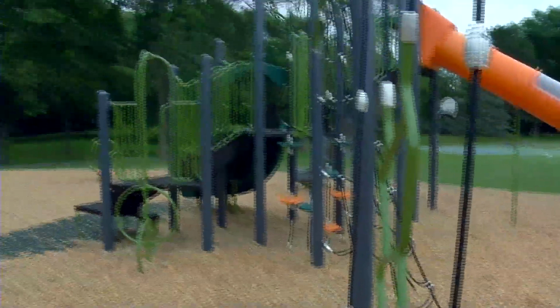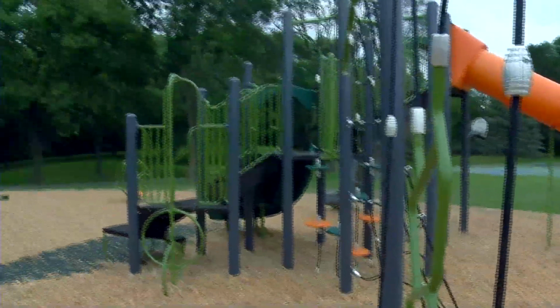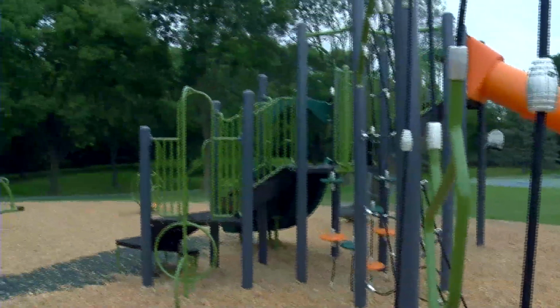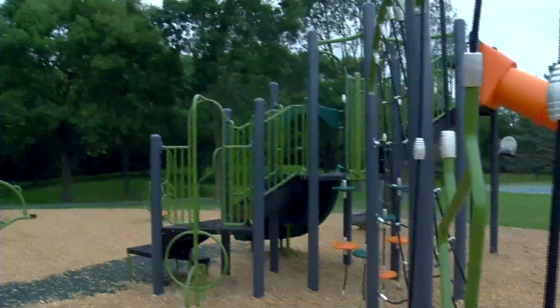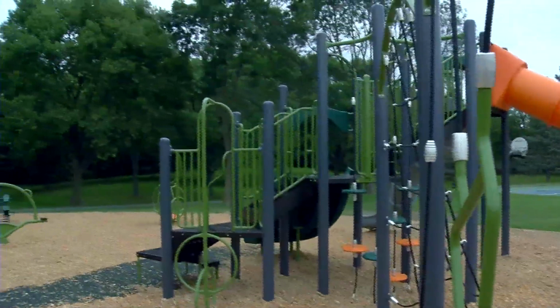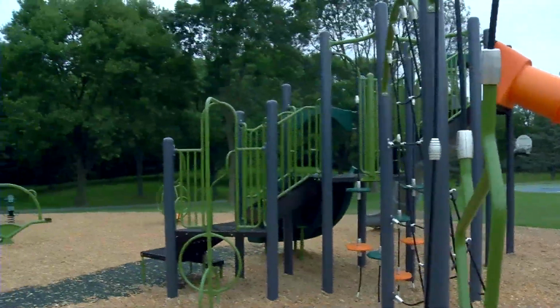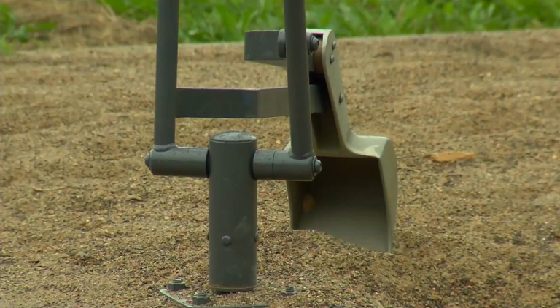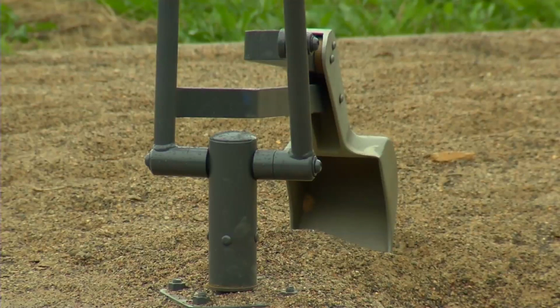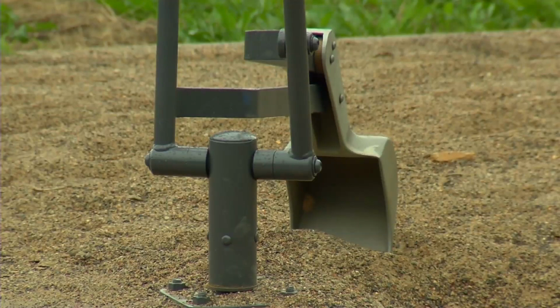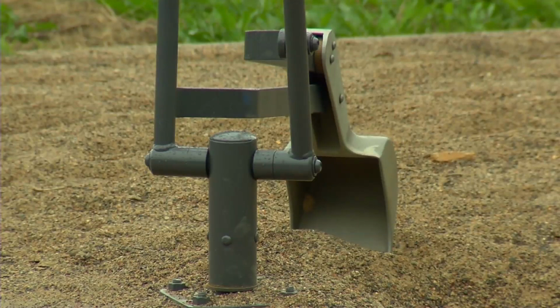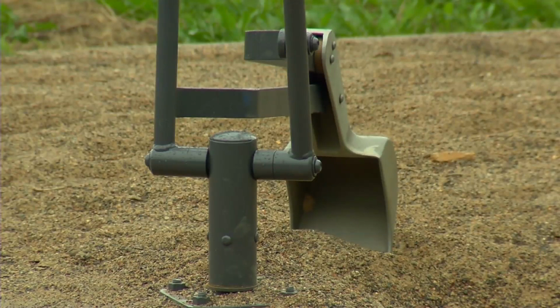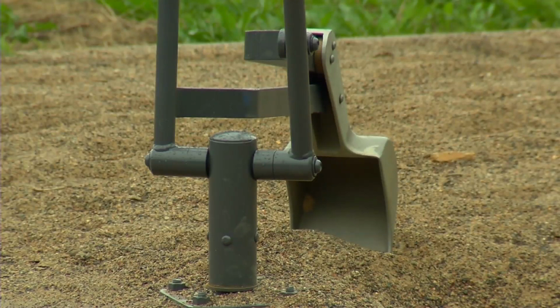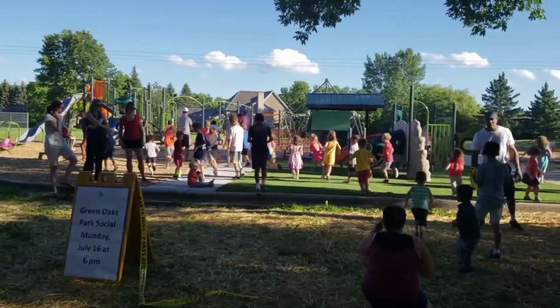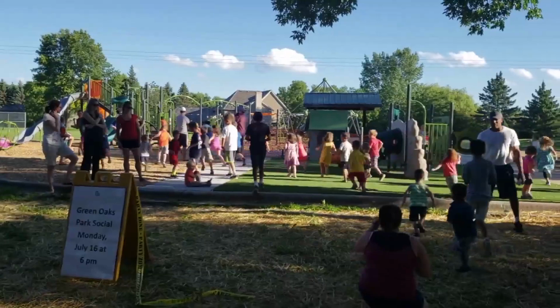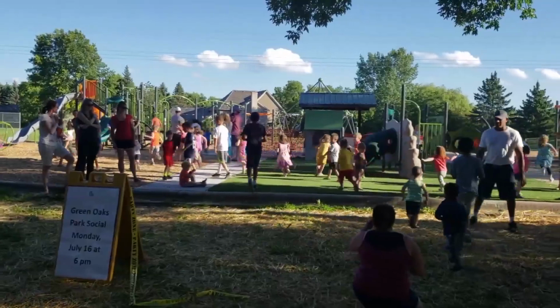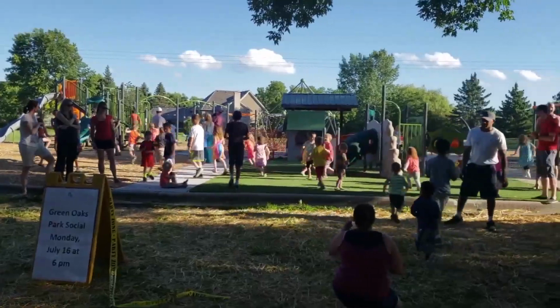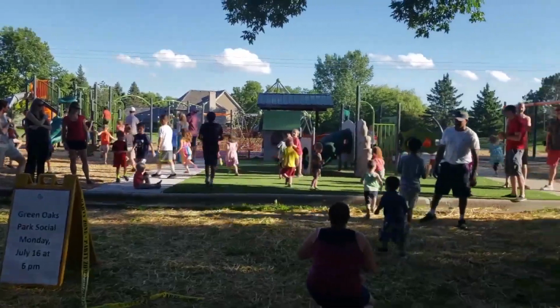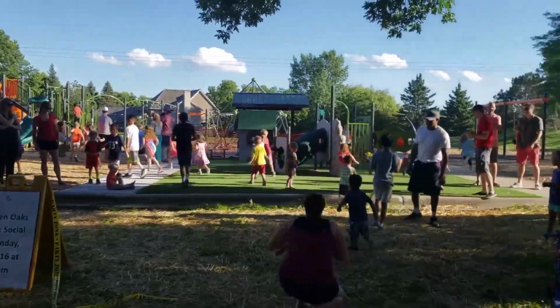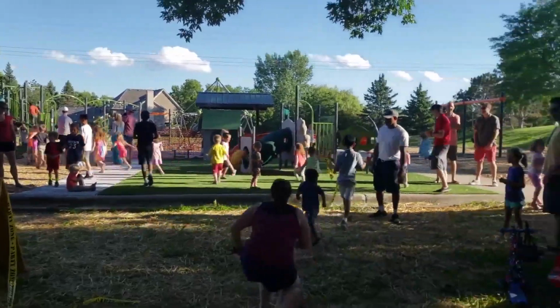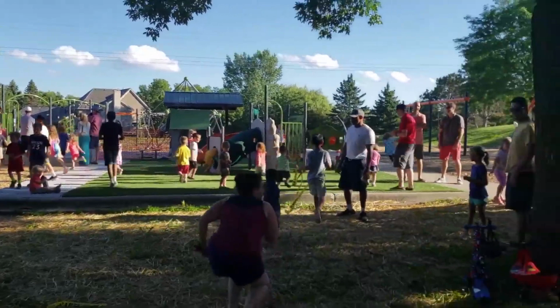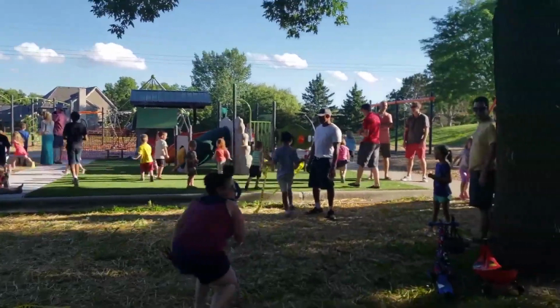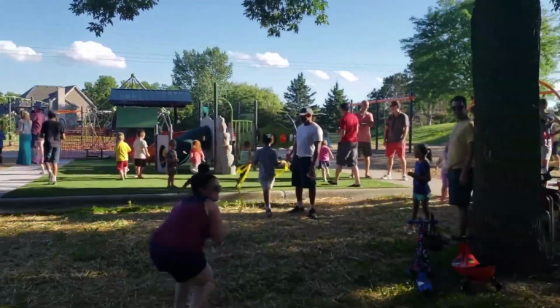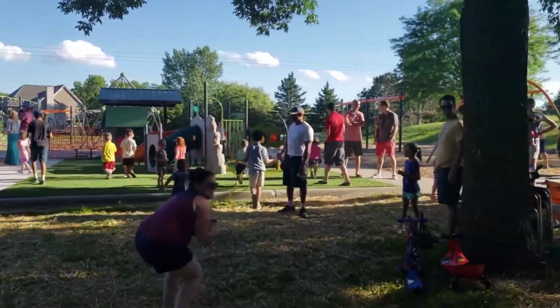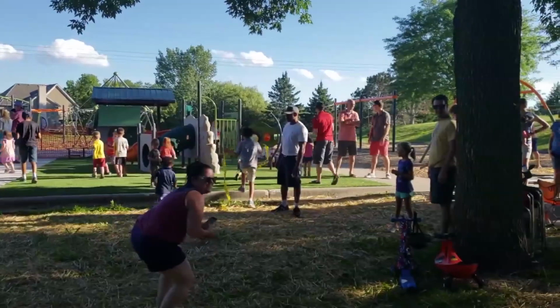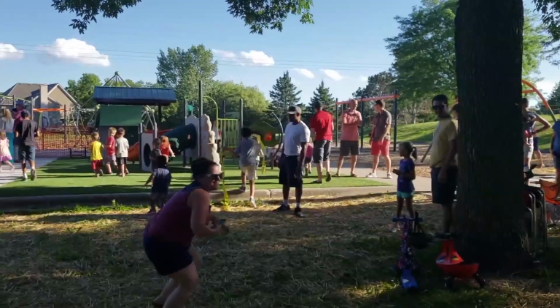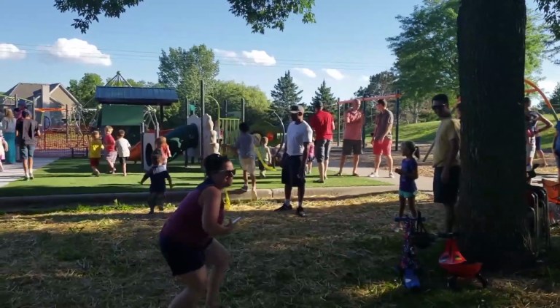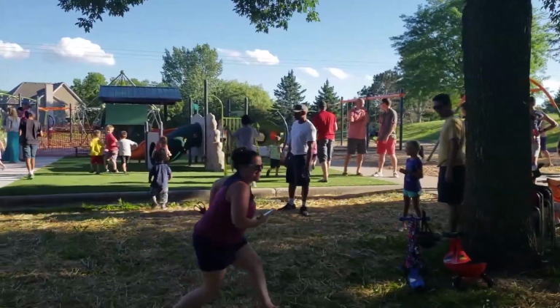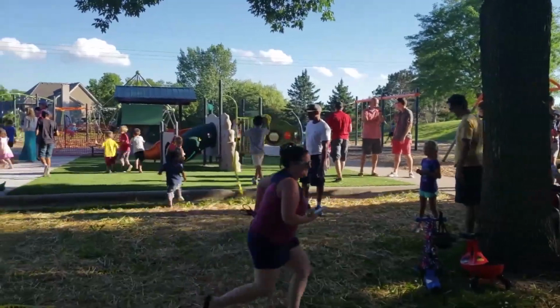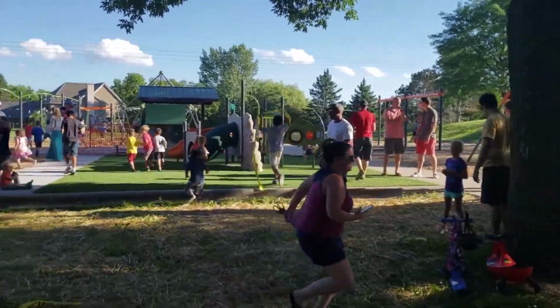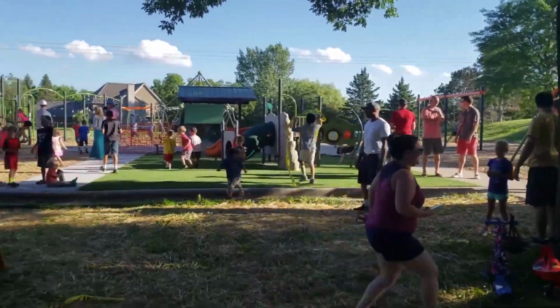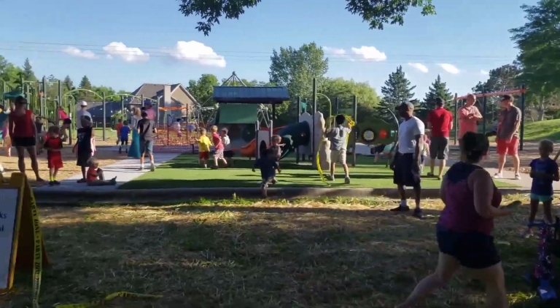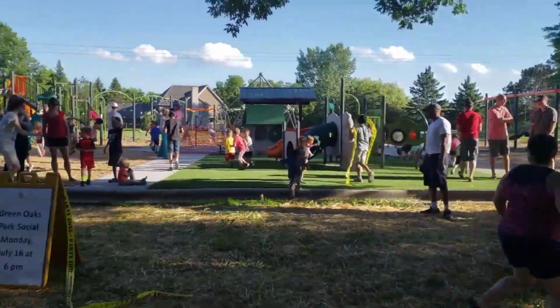Every time I've come out here when it's sunny out, there's always kids playing and lots of smiling faces.